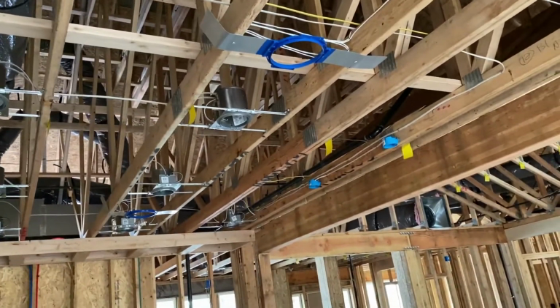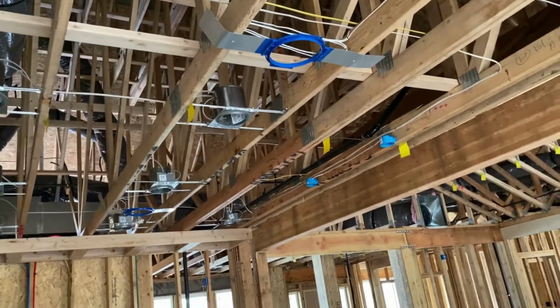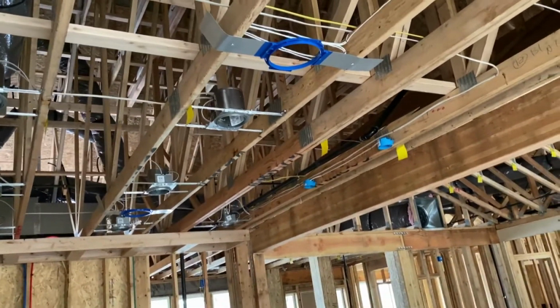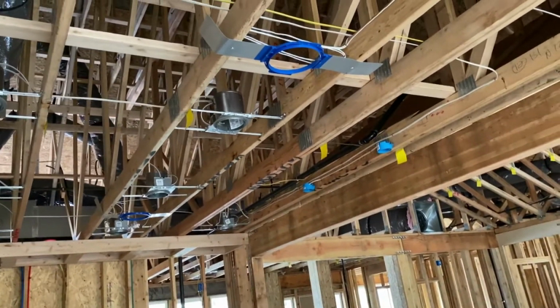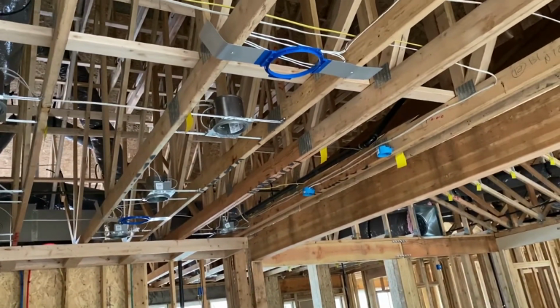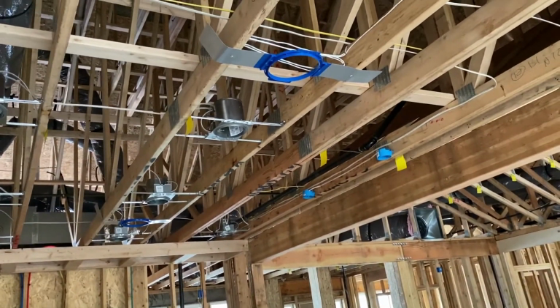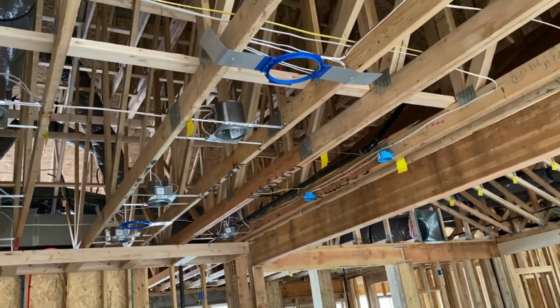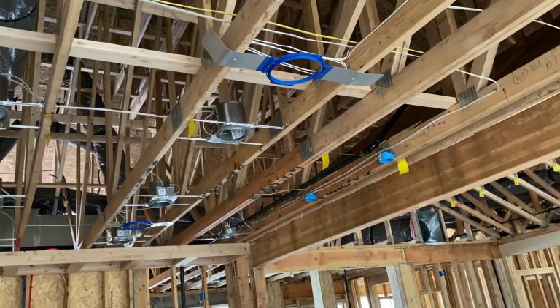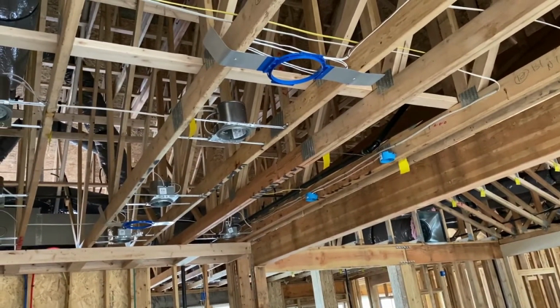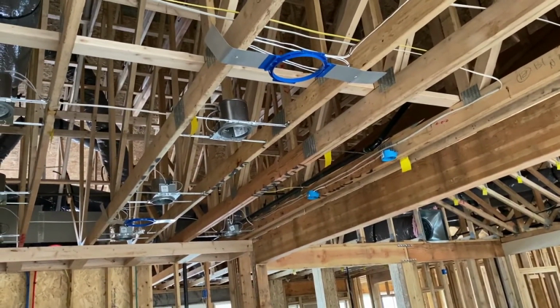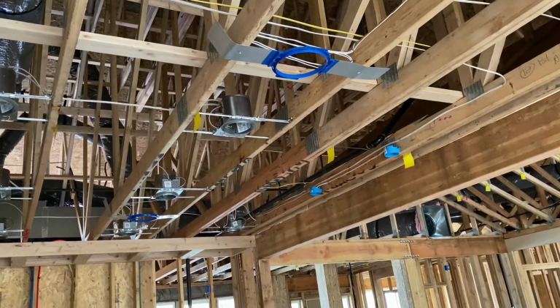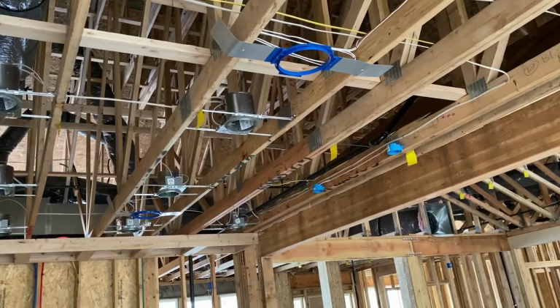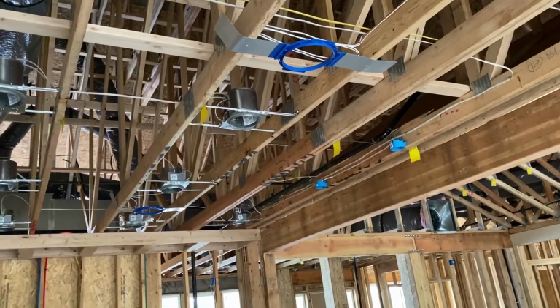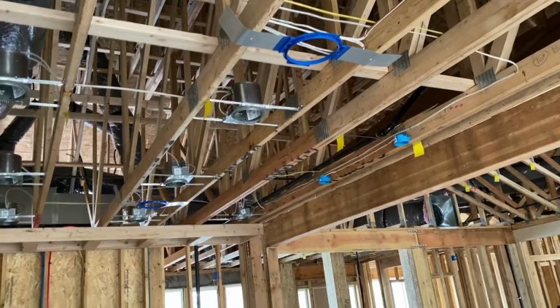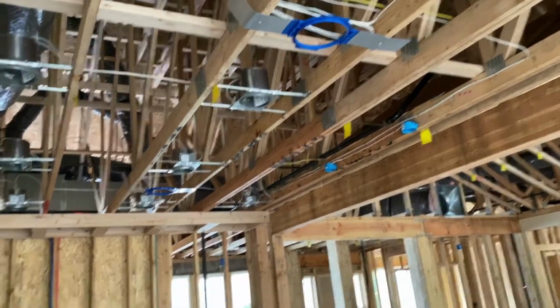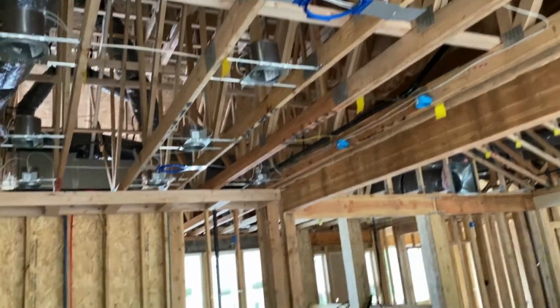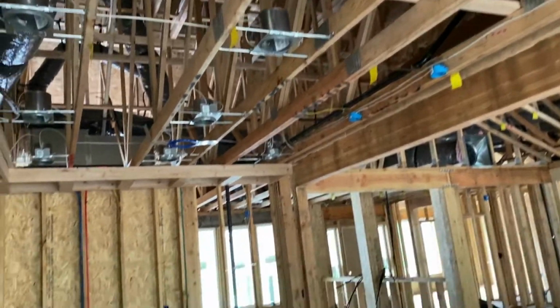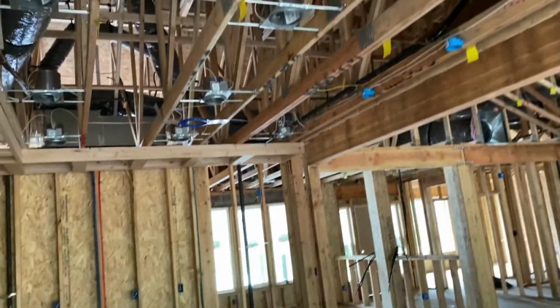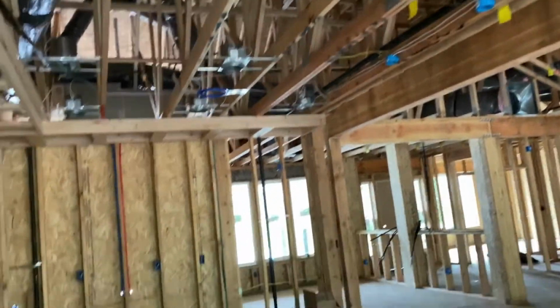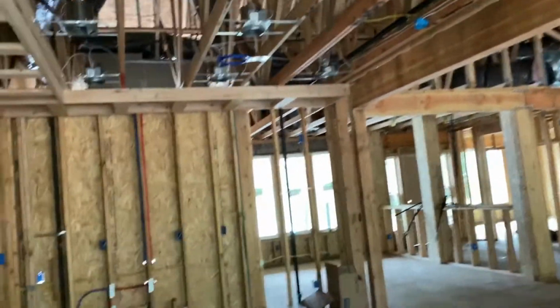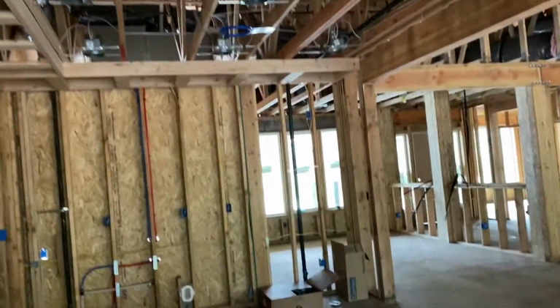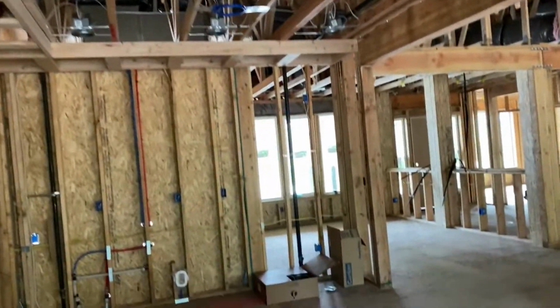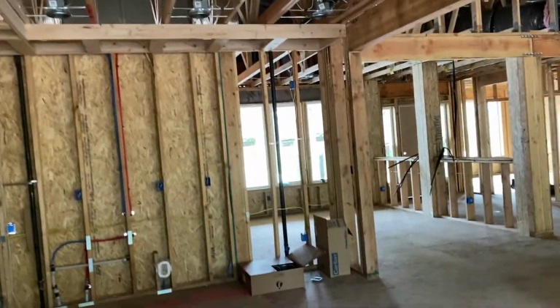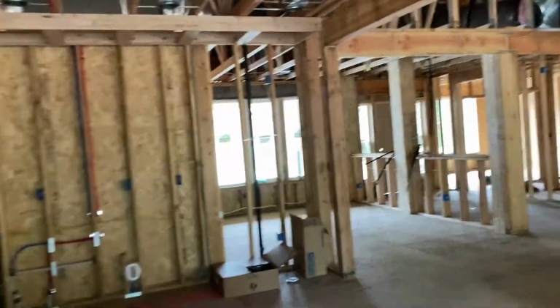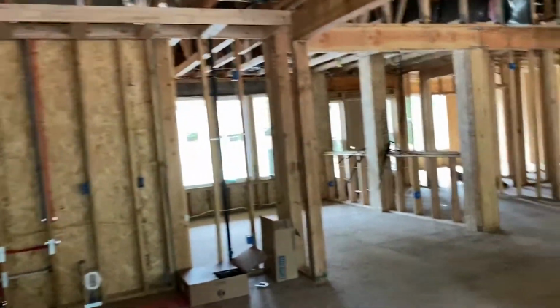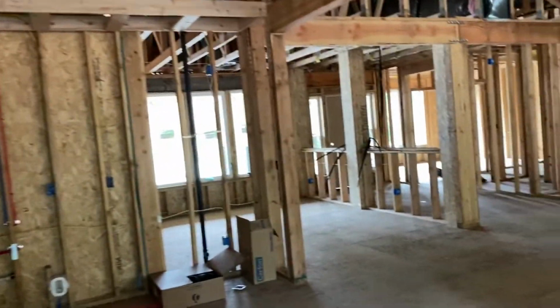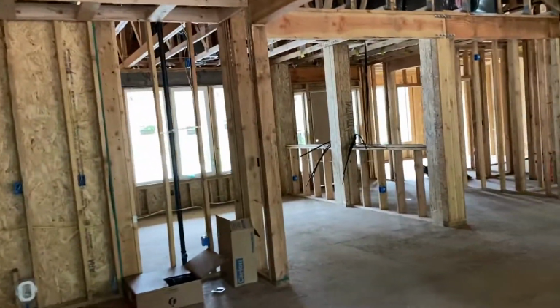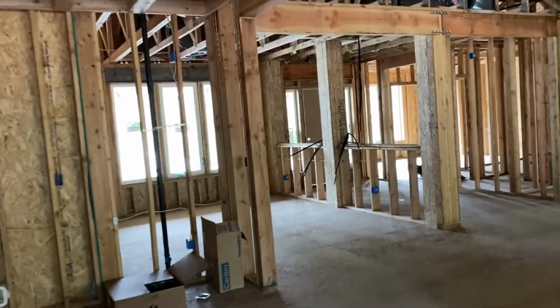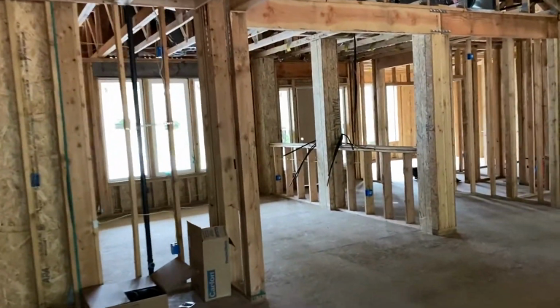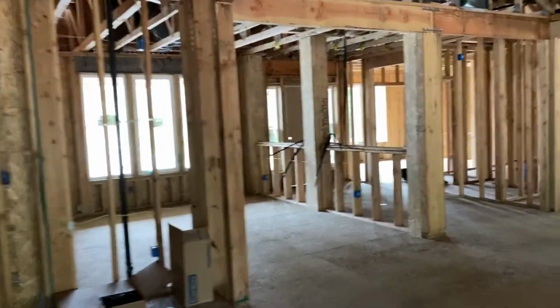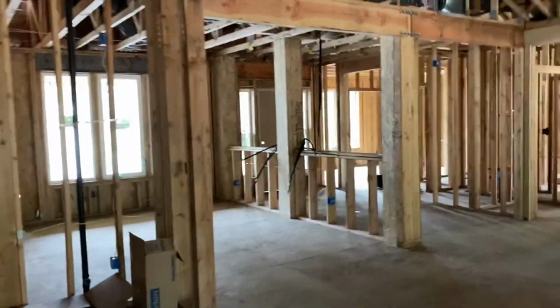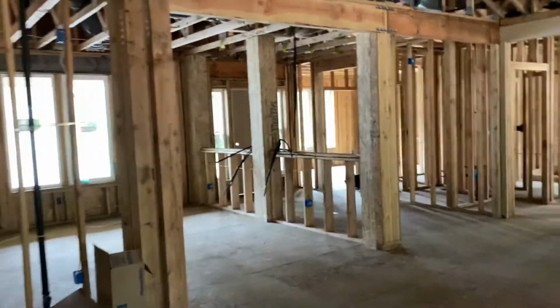That allows us to do Origin Acoustics, Da Vinci, group clips, and many others. On these spec homes we actually do a rough-in kit that allows us to pop numerous different speakers in.